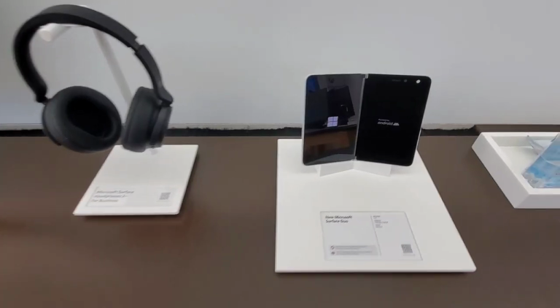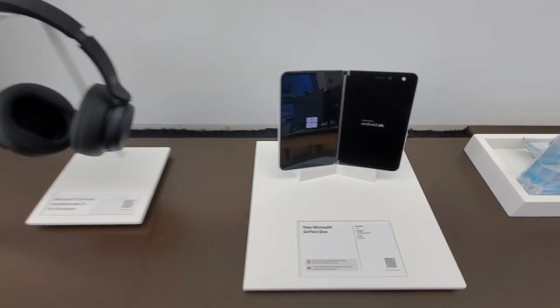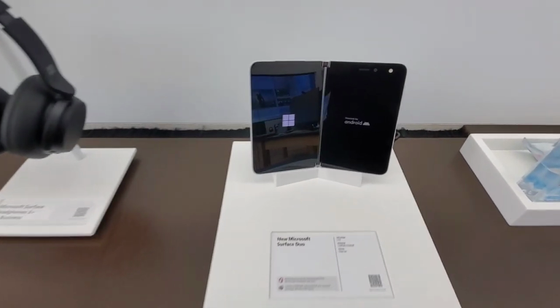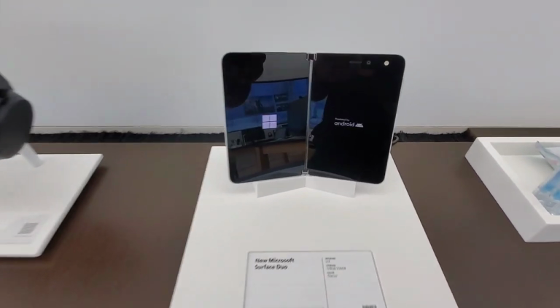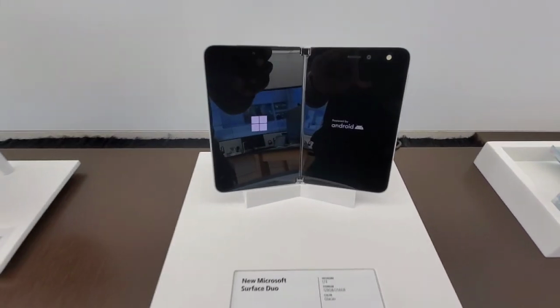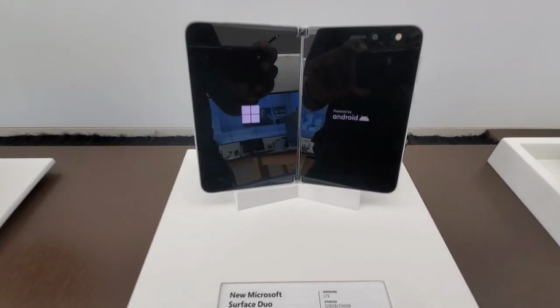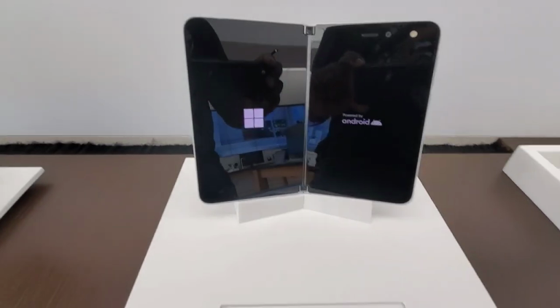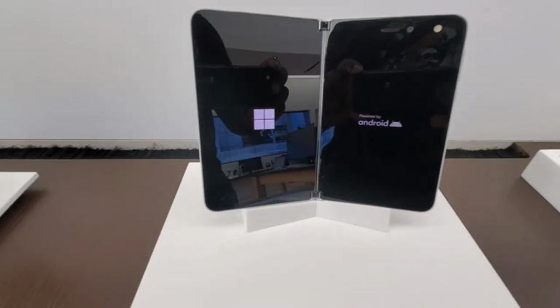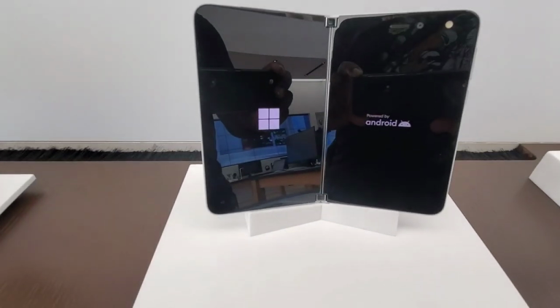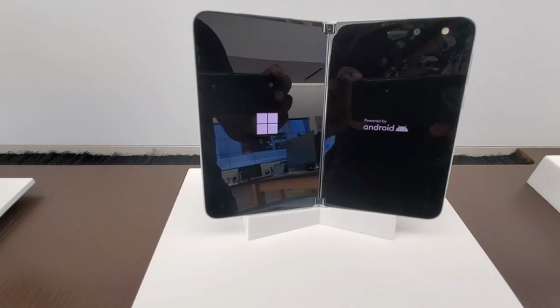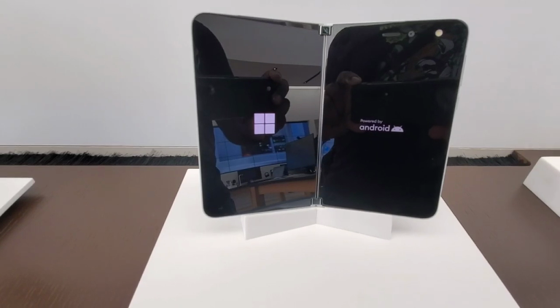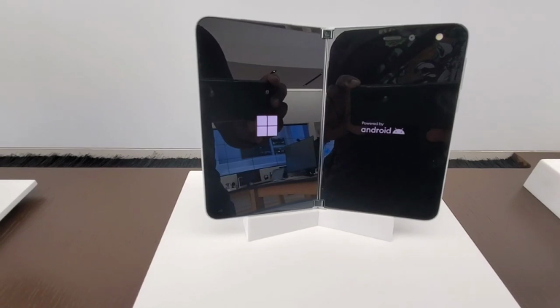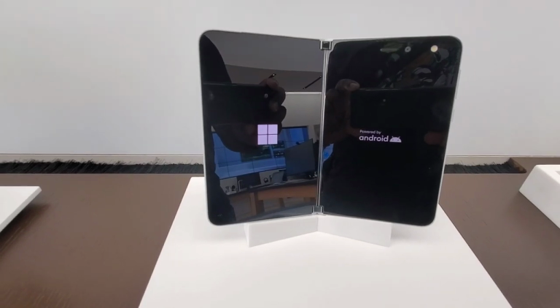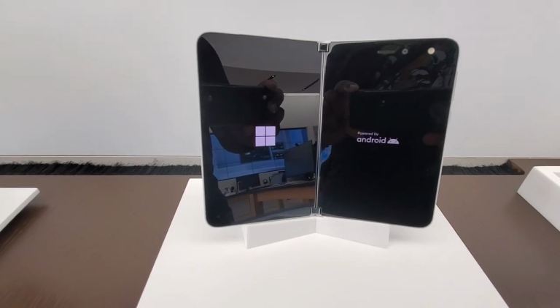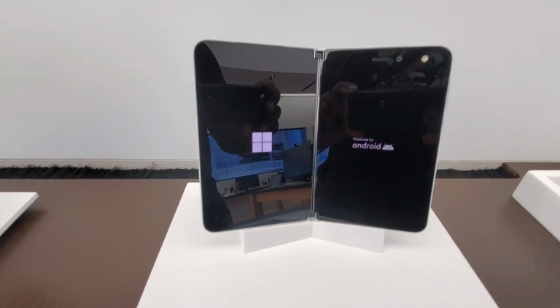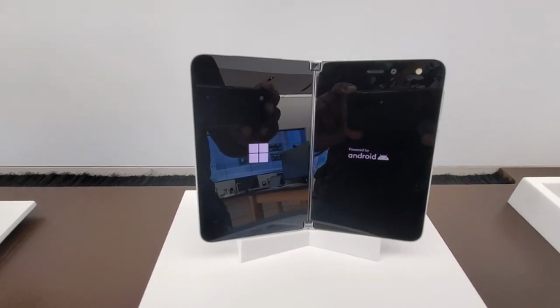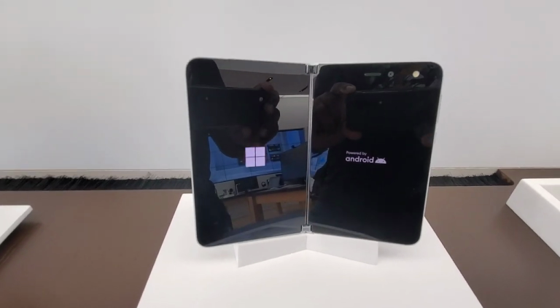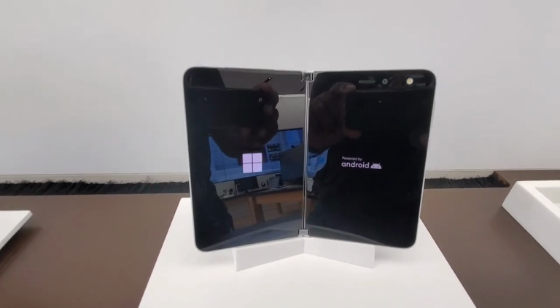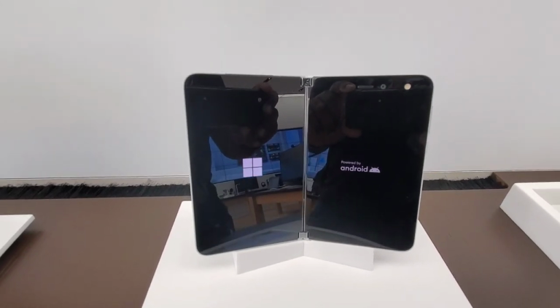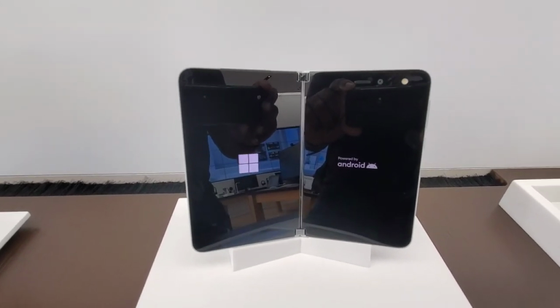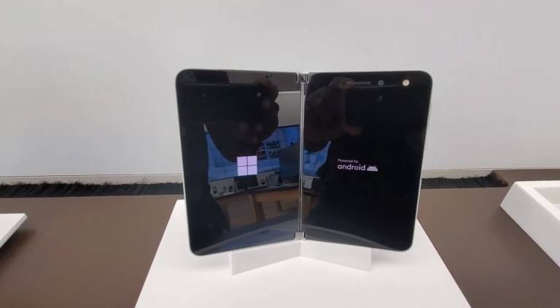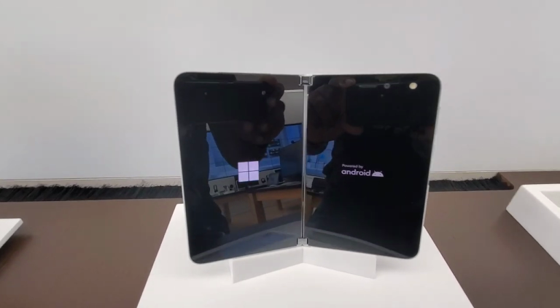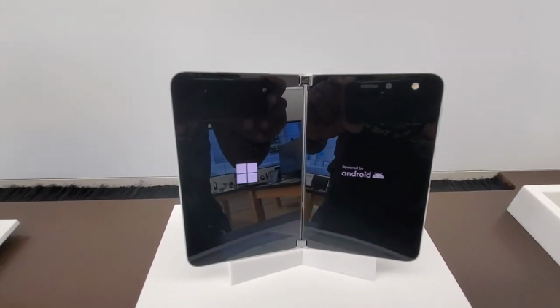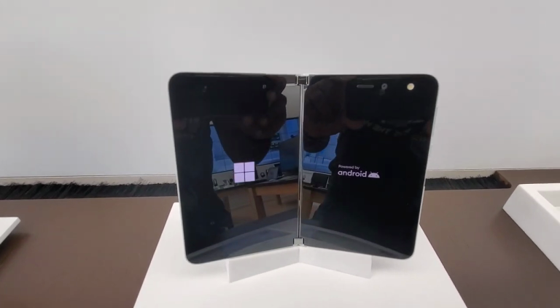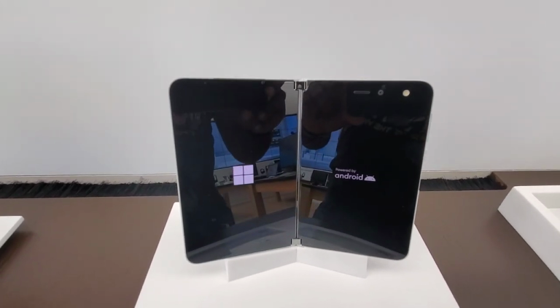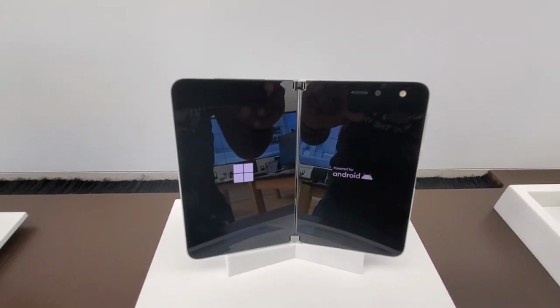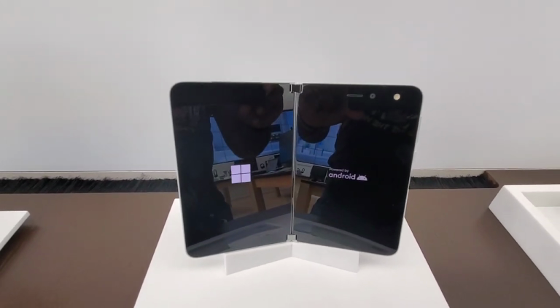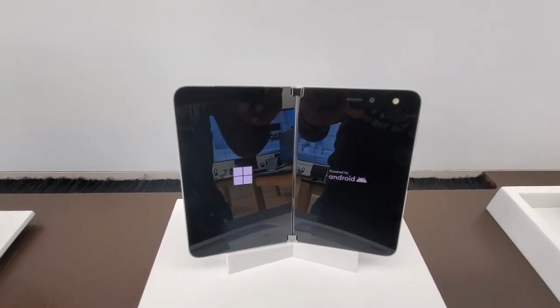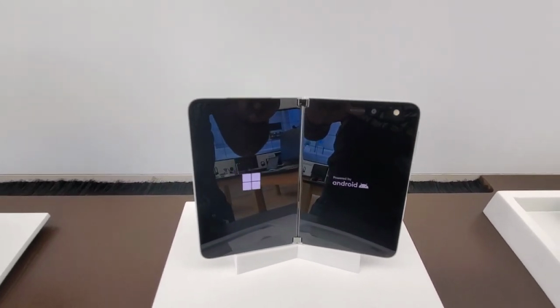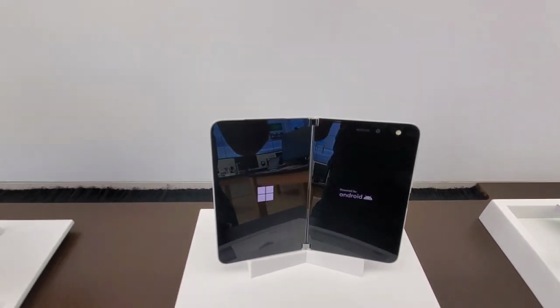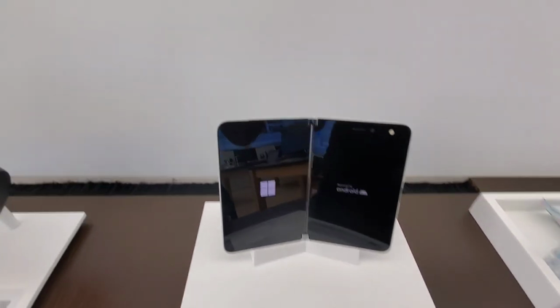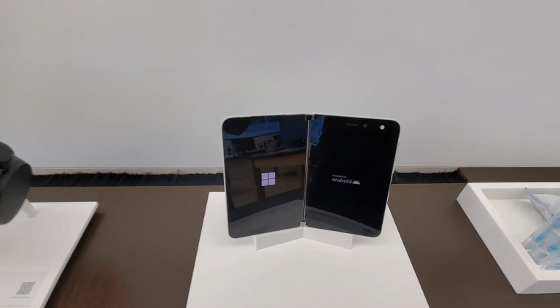The original Duo is still on display. I wonder if they'll take this down once the Duo 2 comes out.